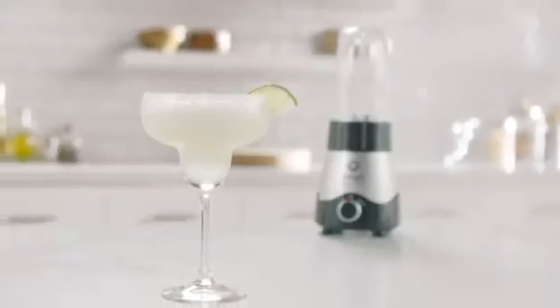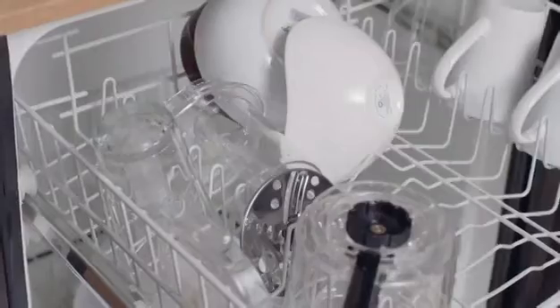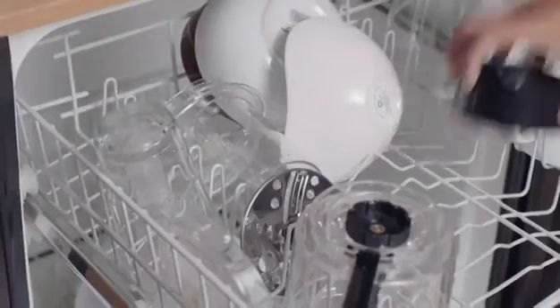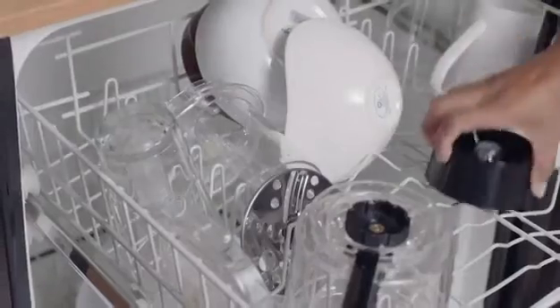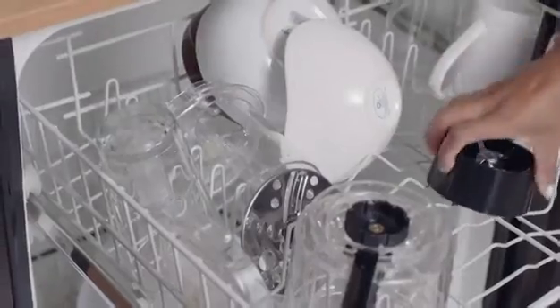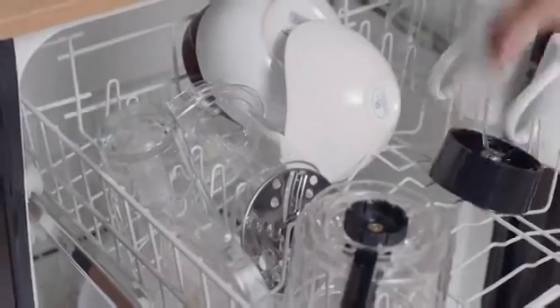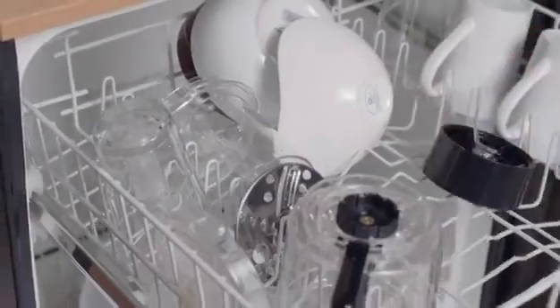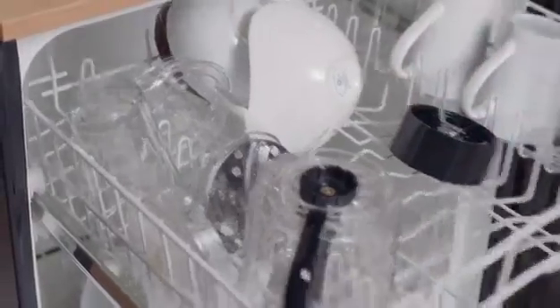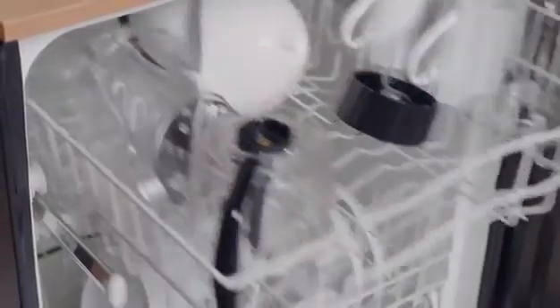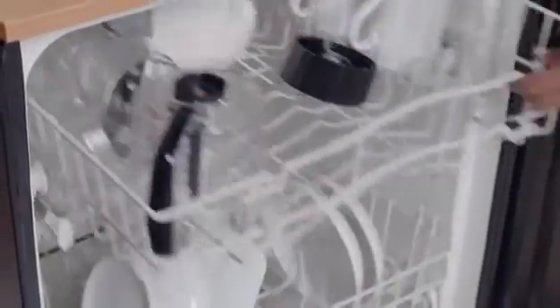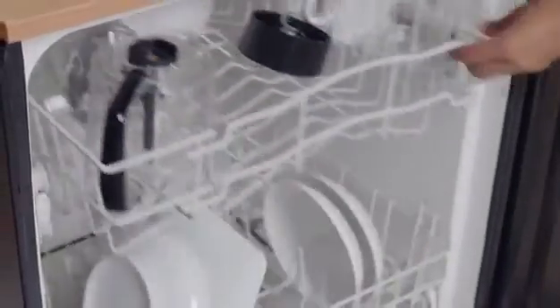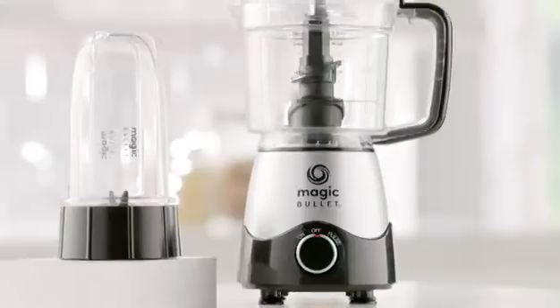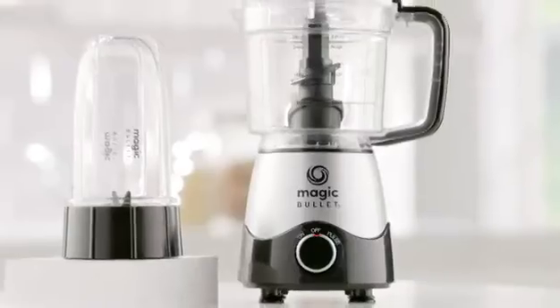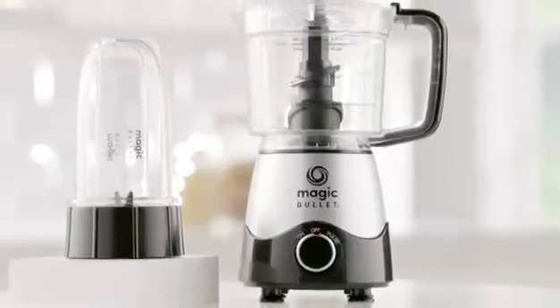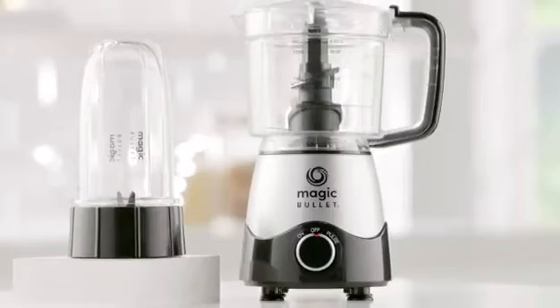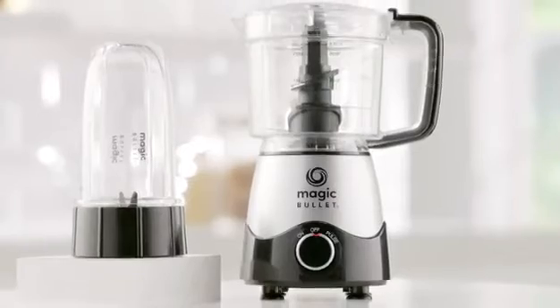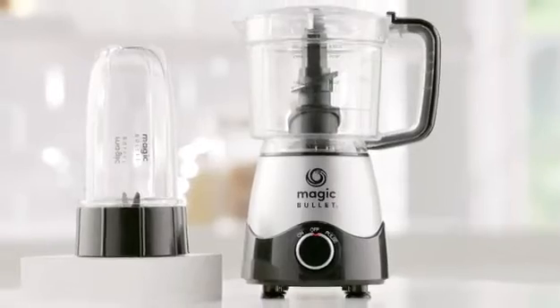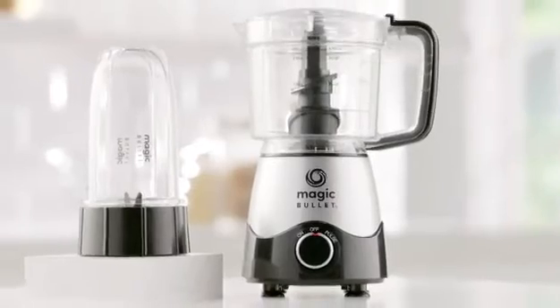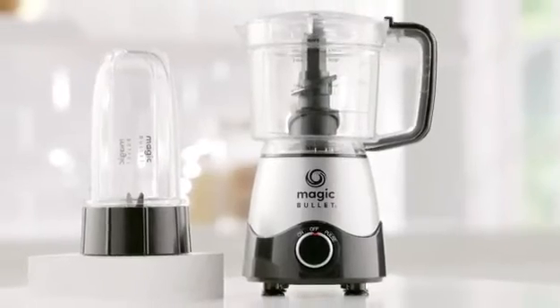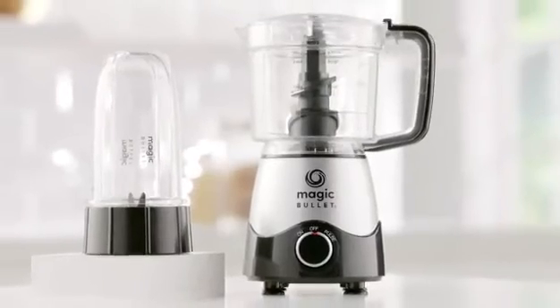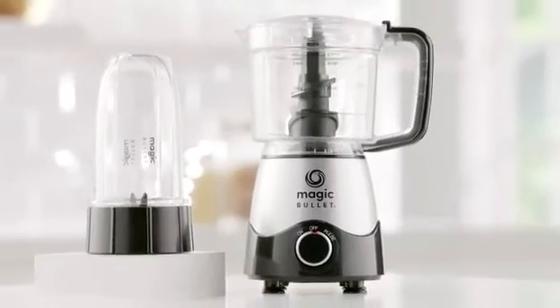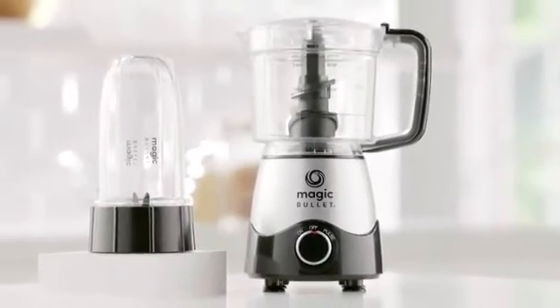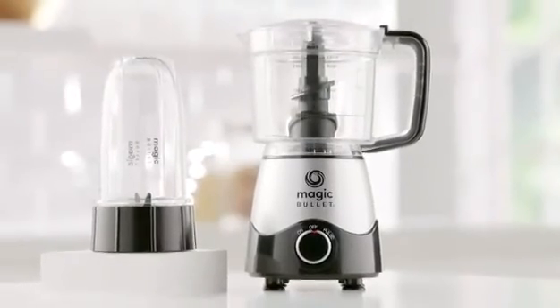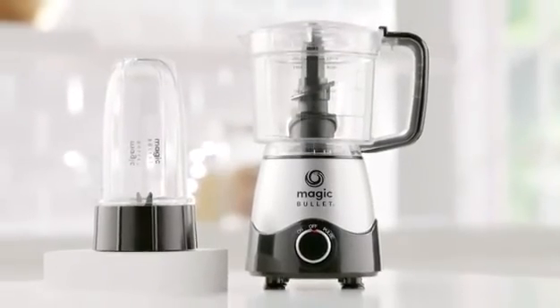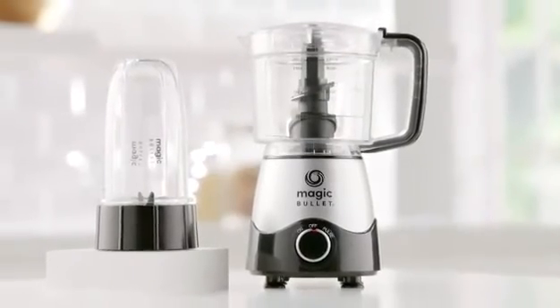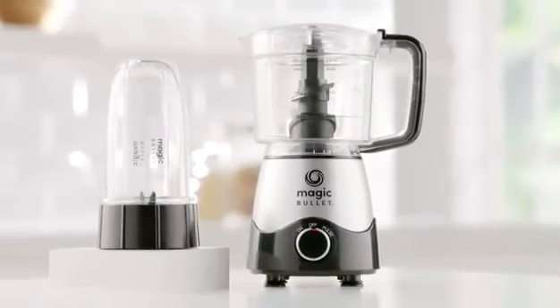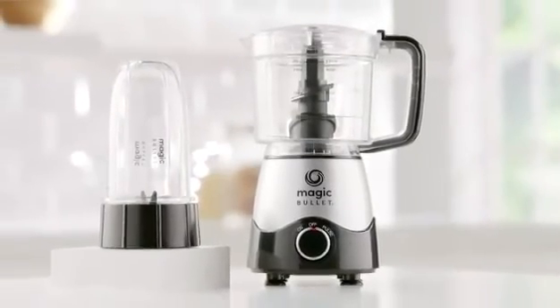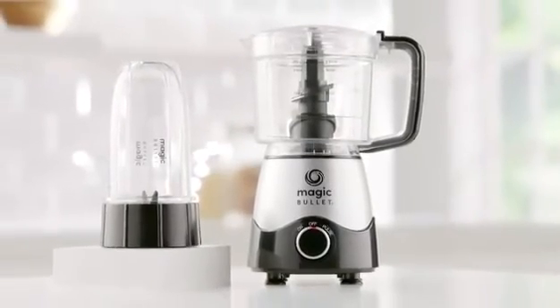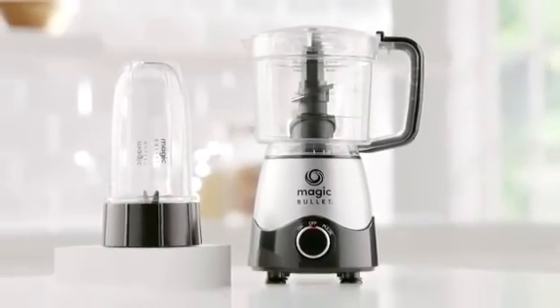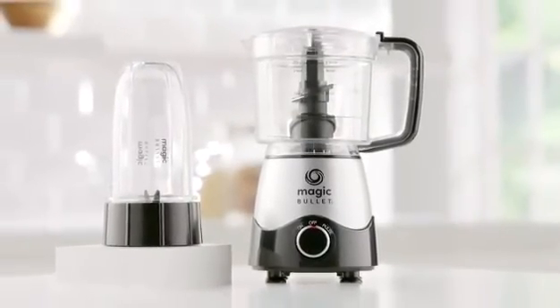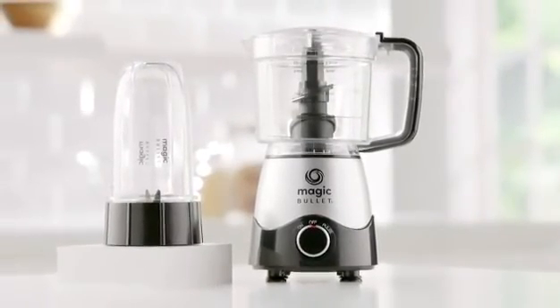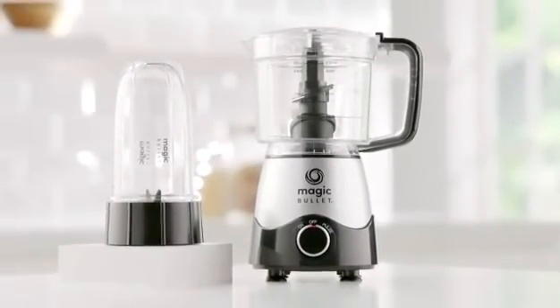It's dishwasher safe. The all-in-one Magic Bullet Kitchen Express.